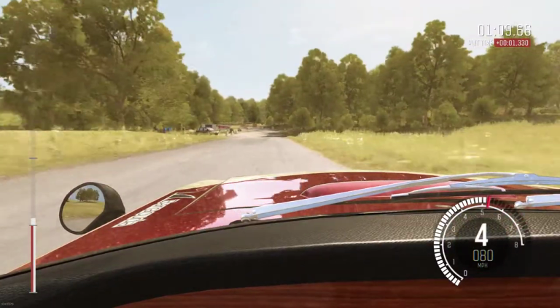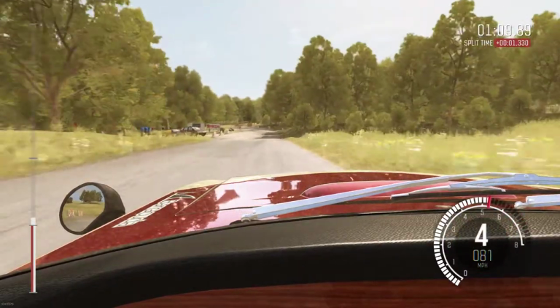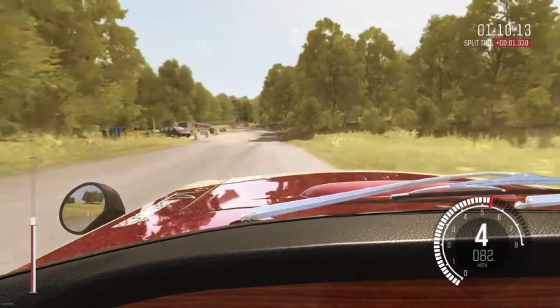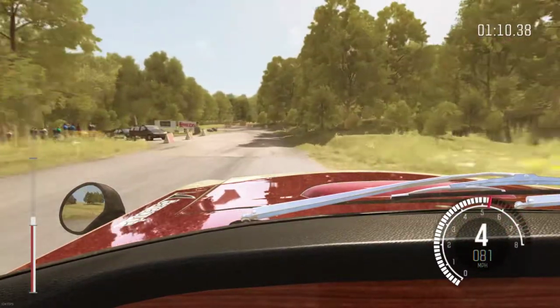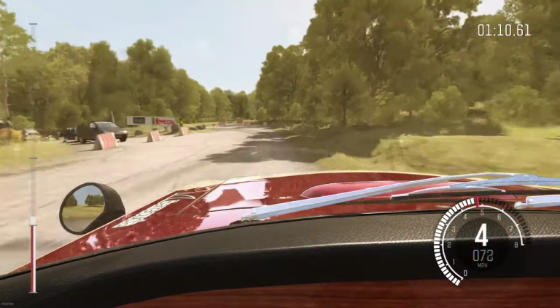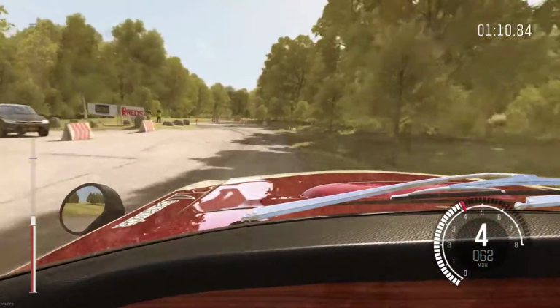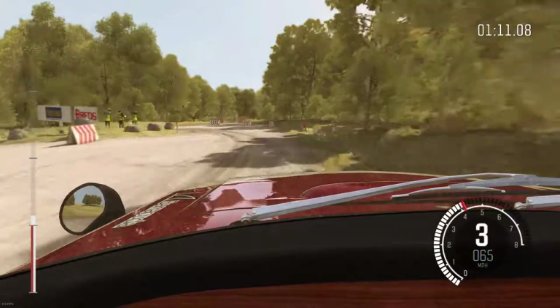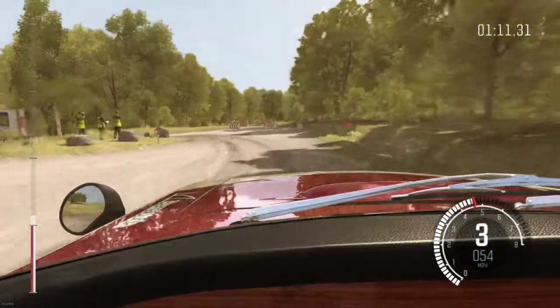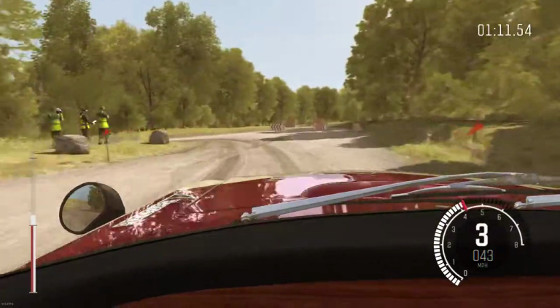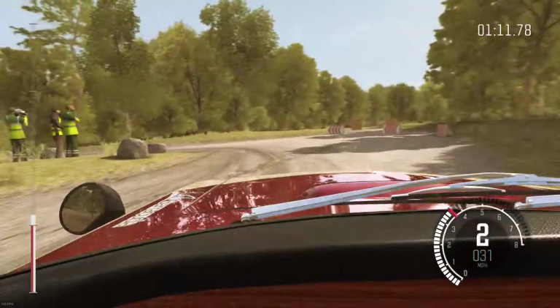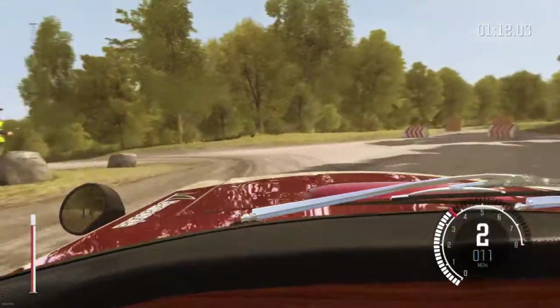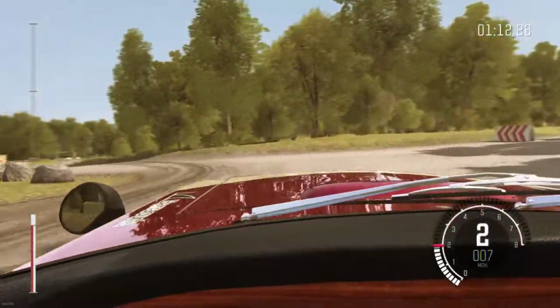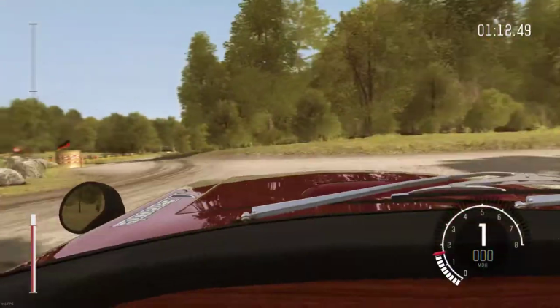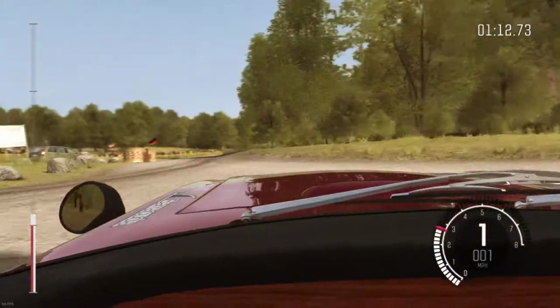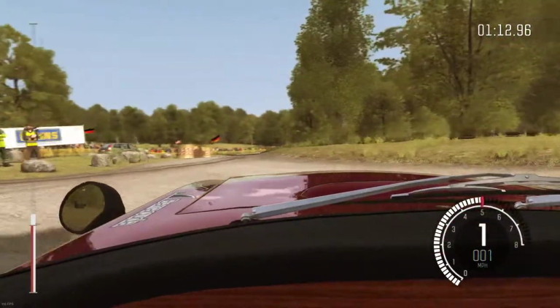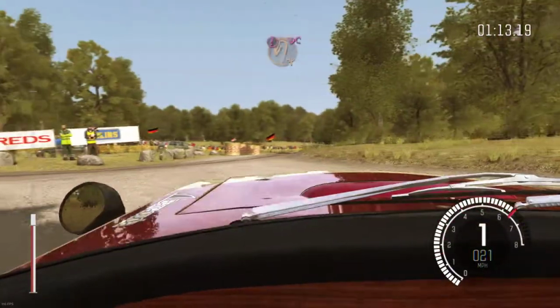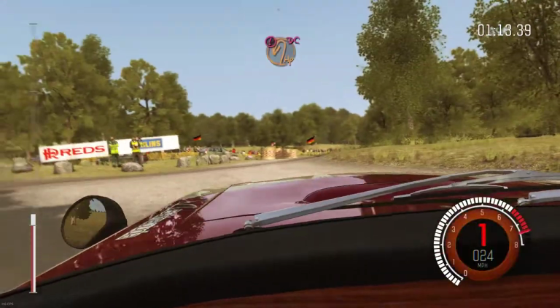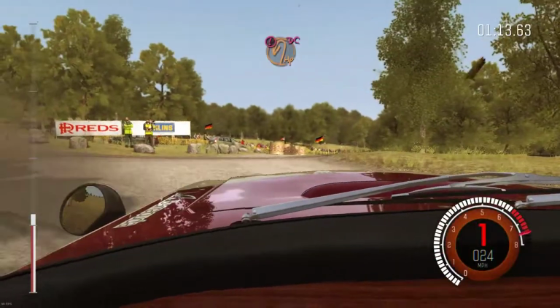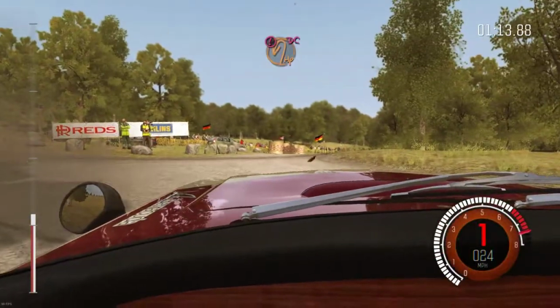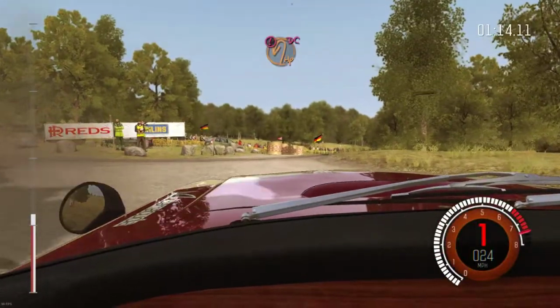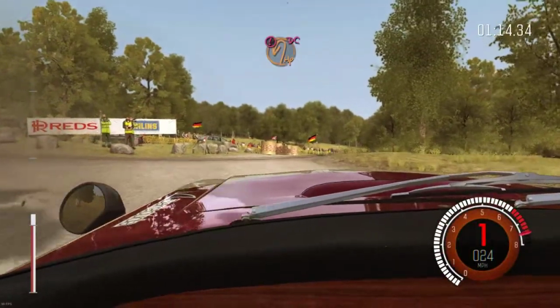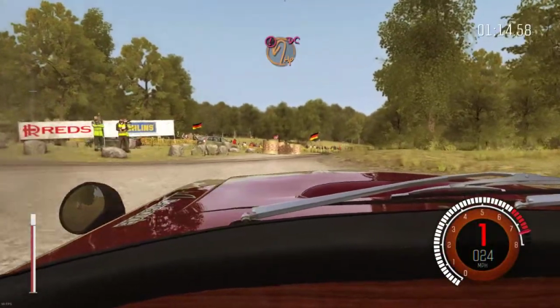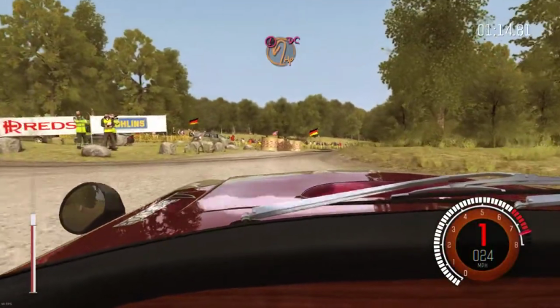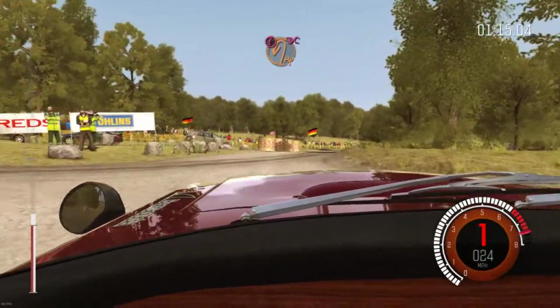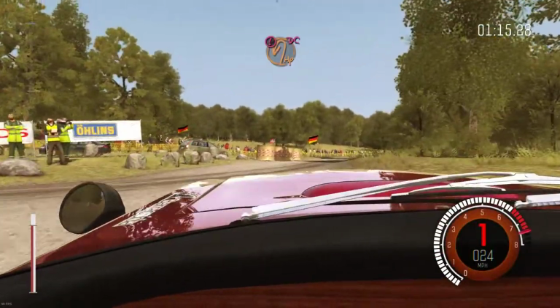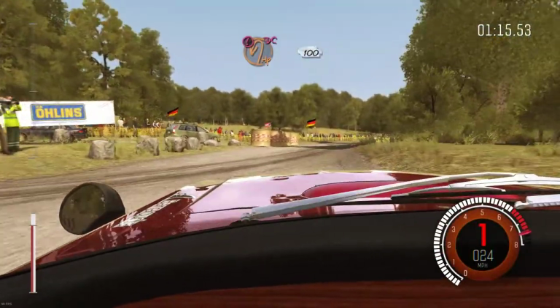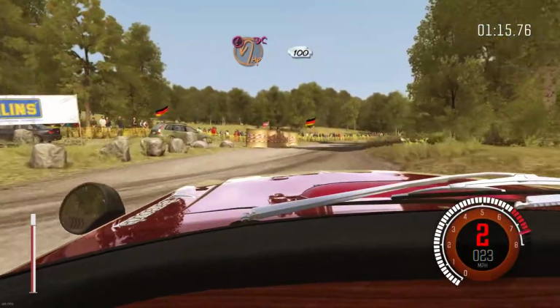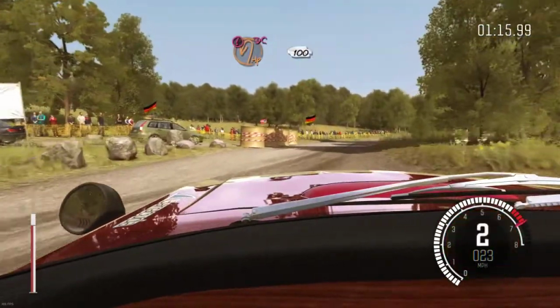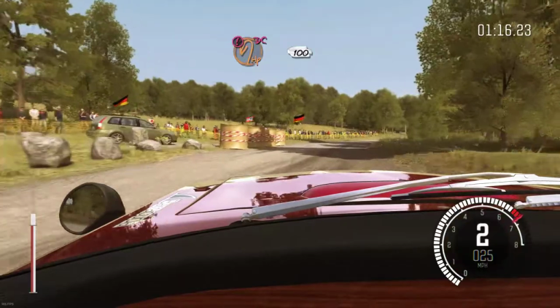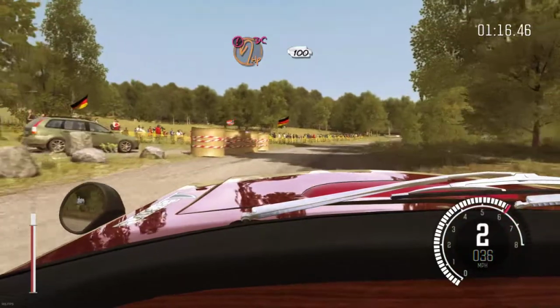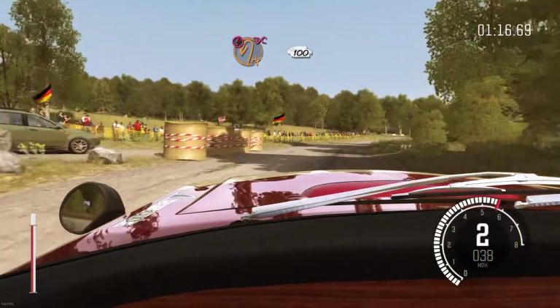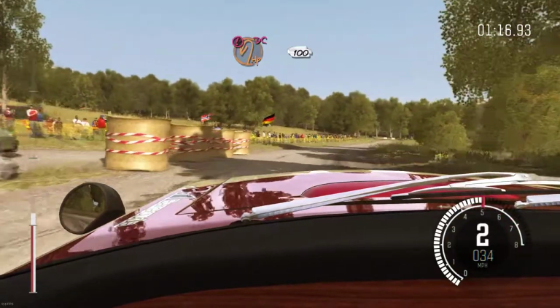80. Caution turn open hairpin left, don't cut. Ditch outside, 100 up.